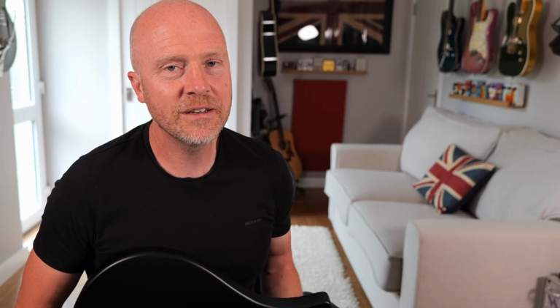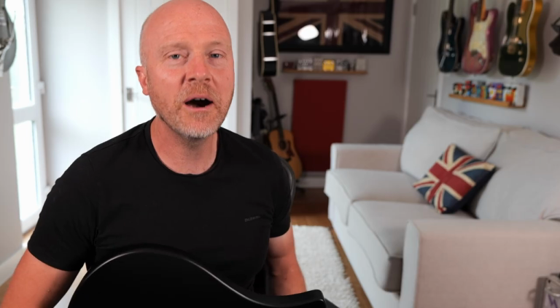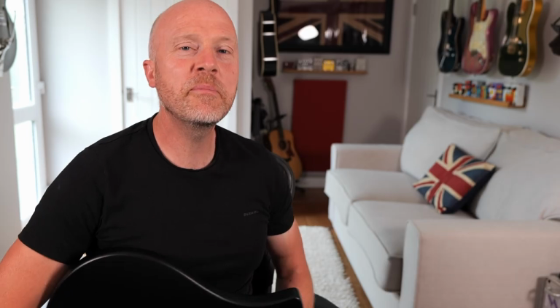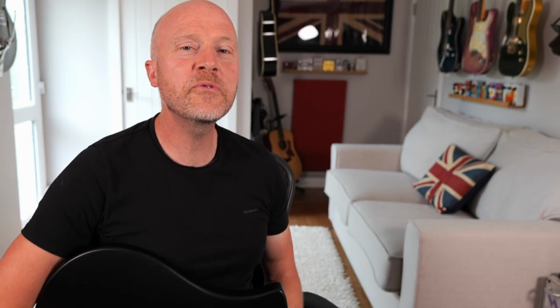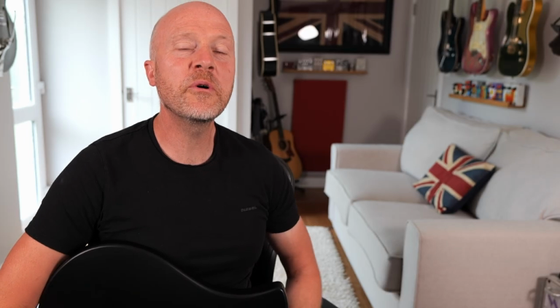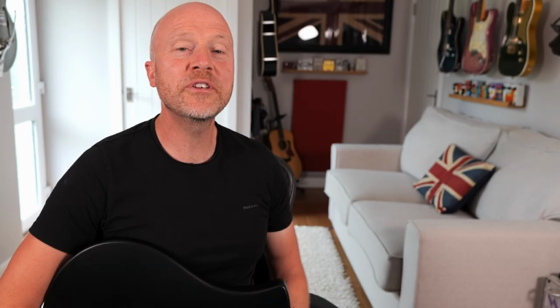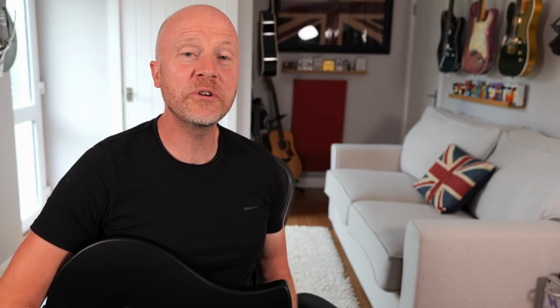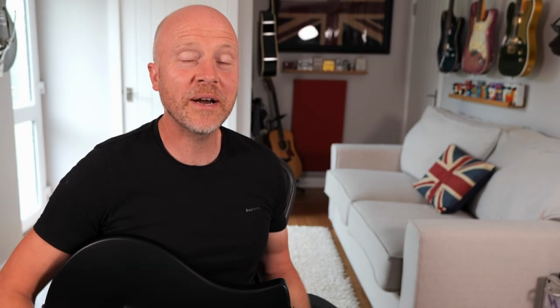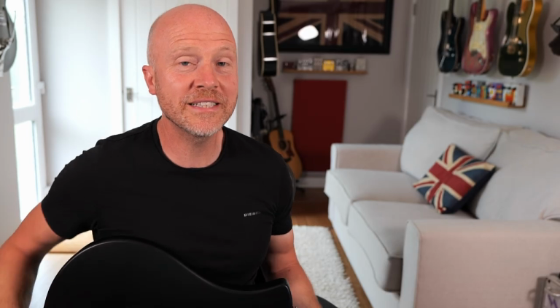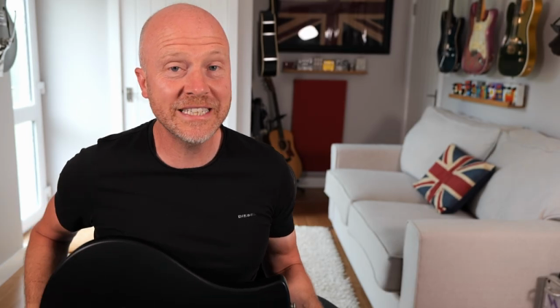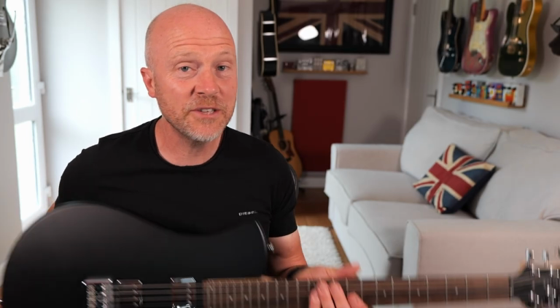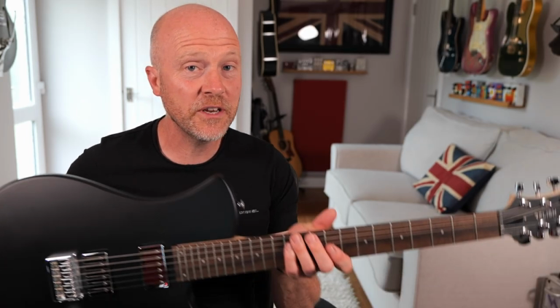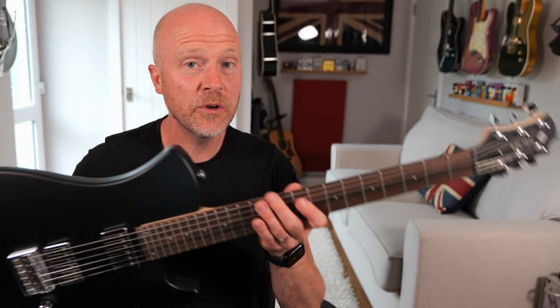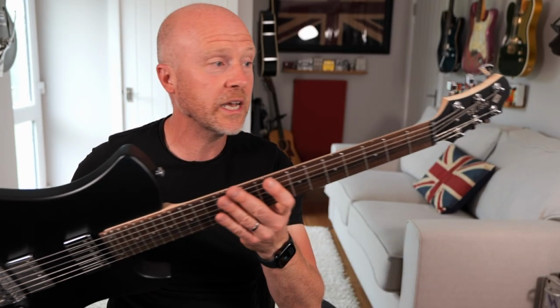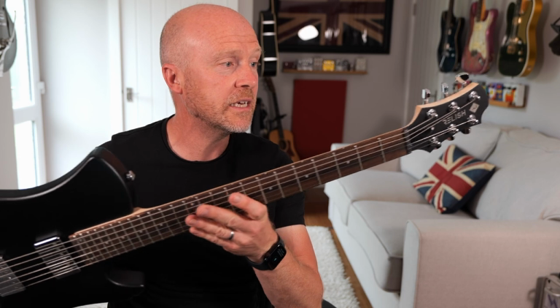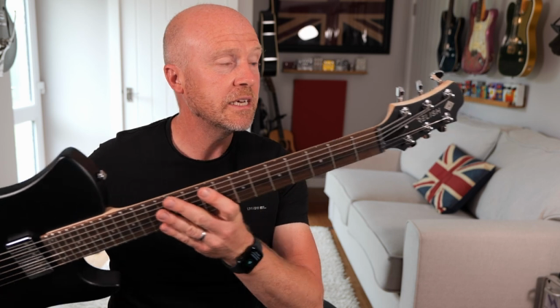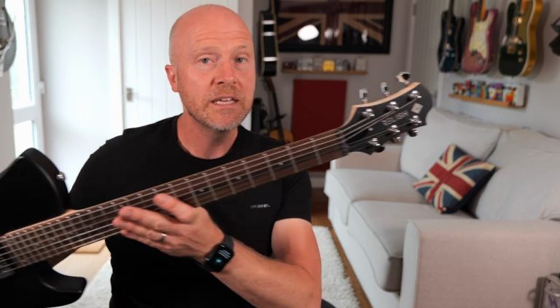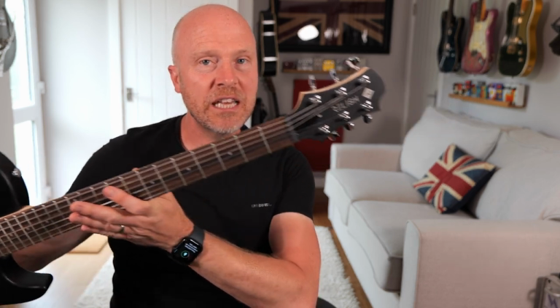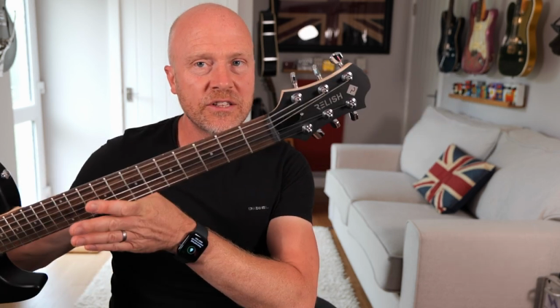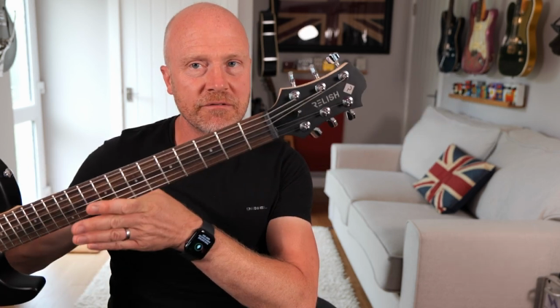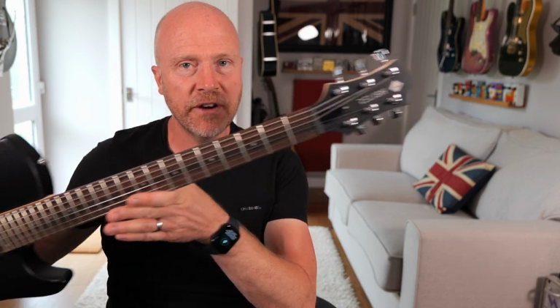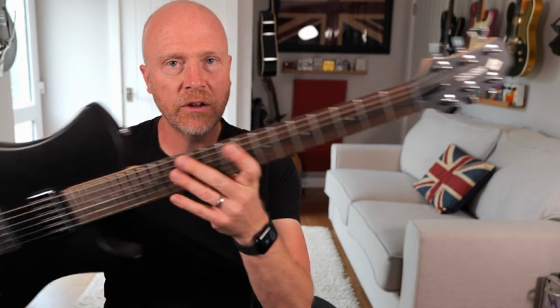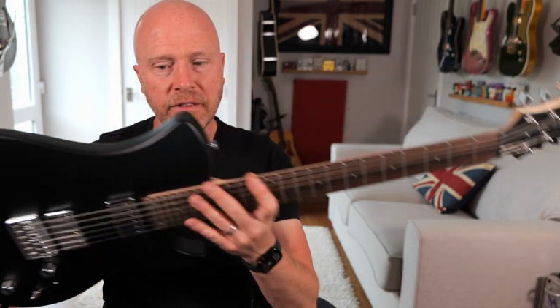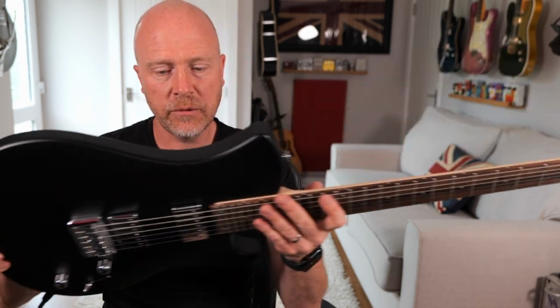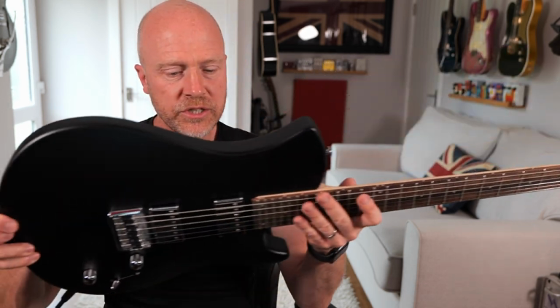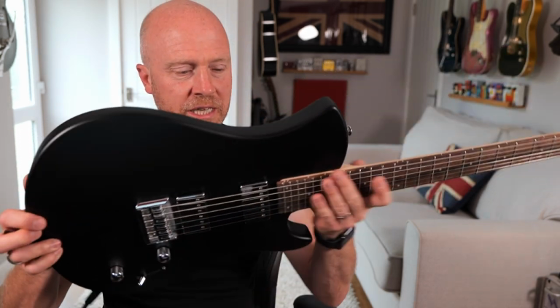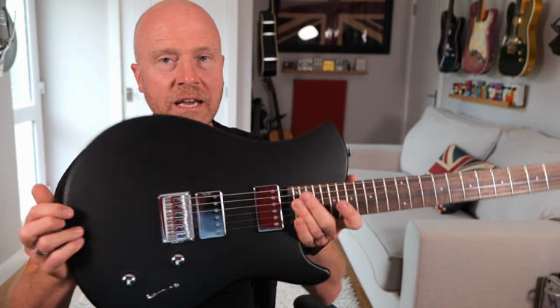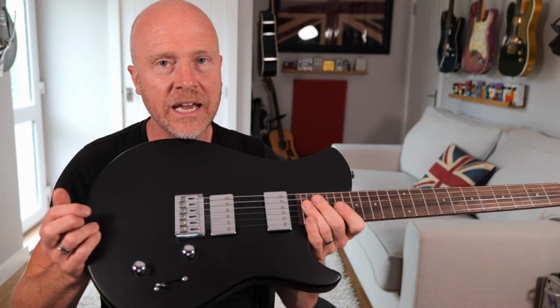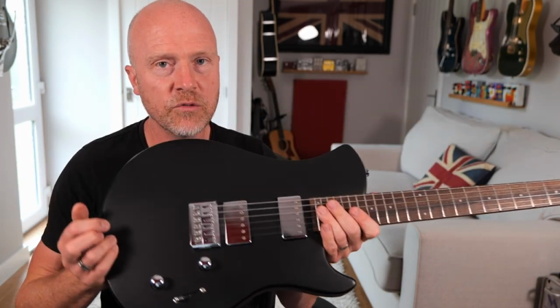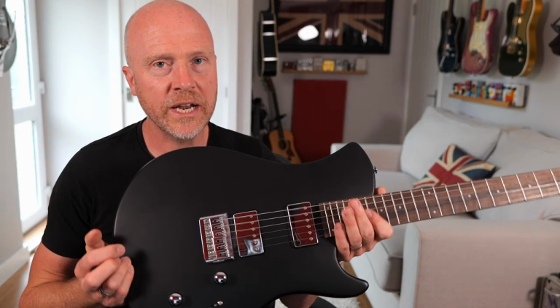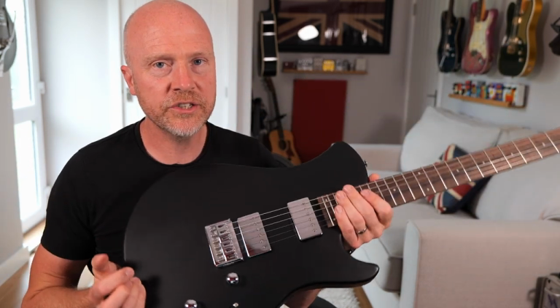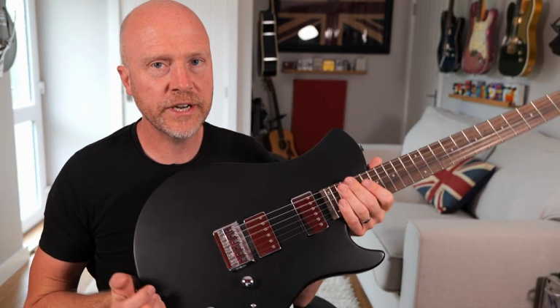Hi, I'm Paul from The Studio Rats, and in today's video we're looking at this funny looking thing, which is a Relish Trinity.